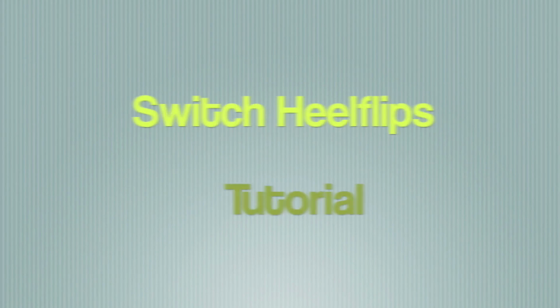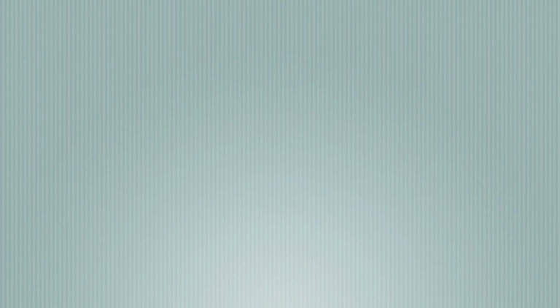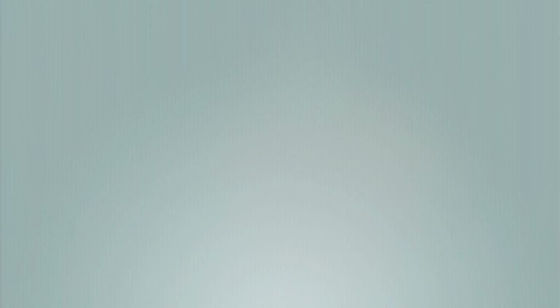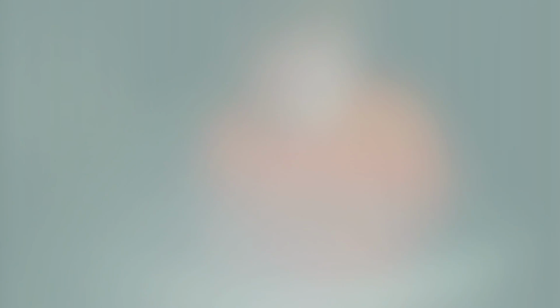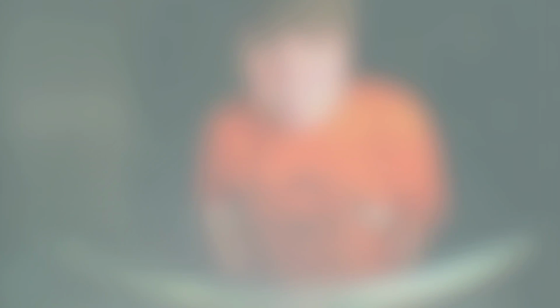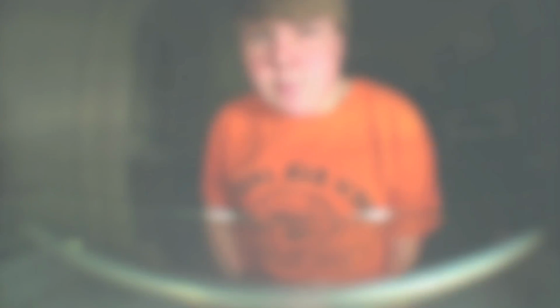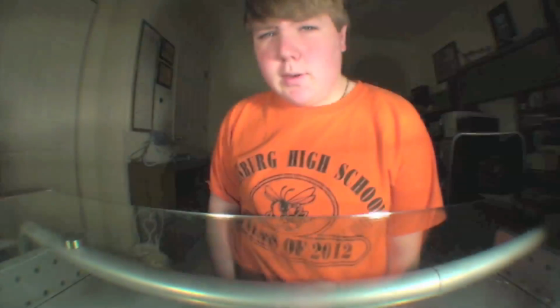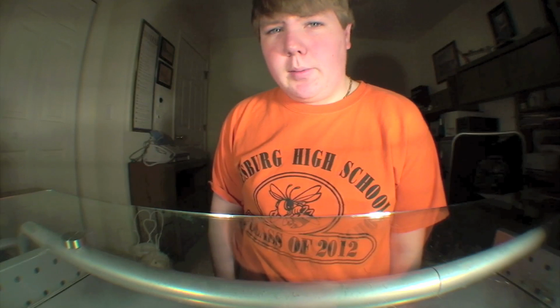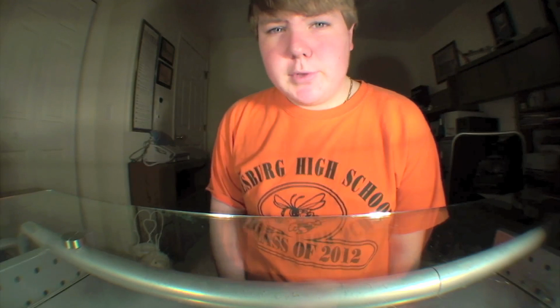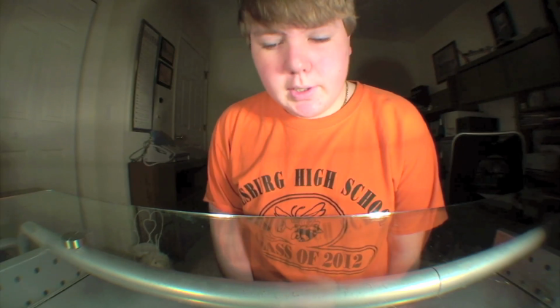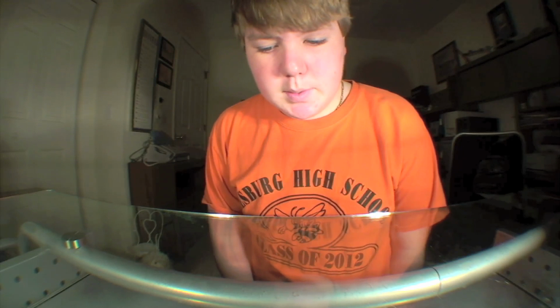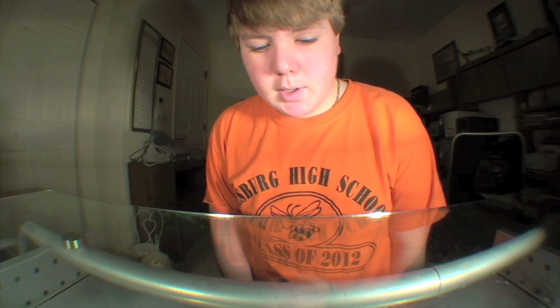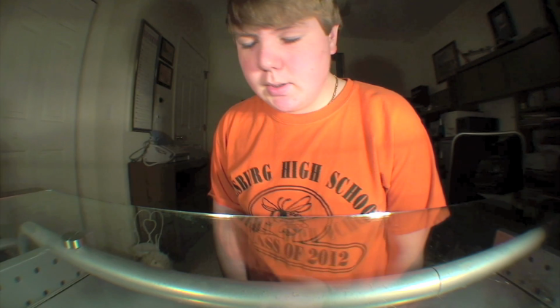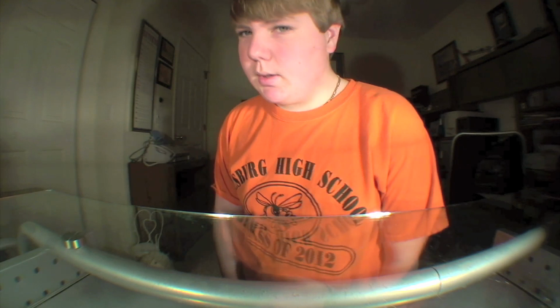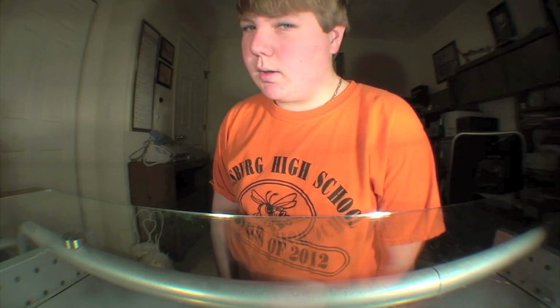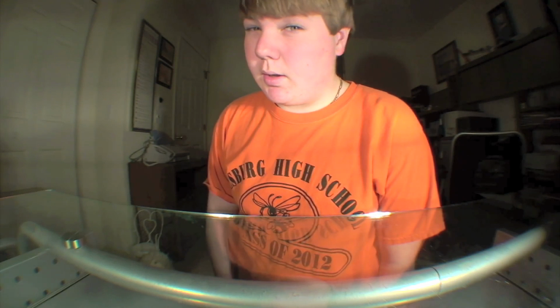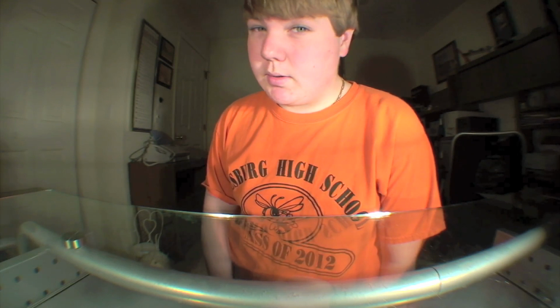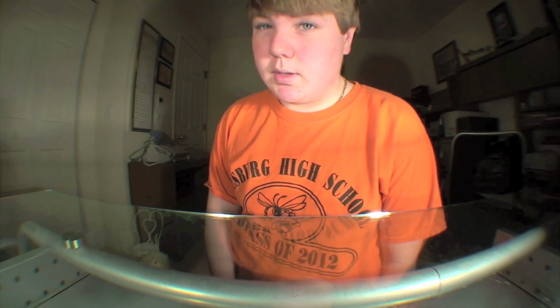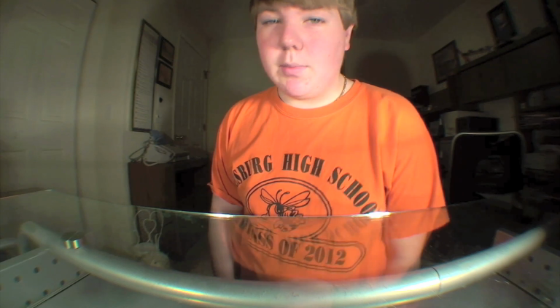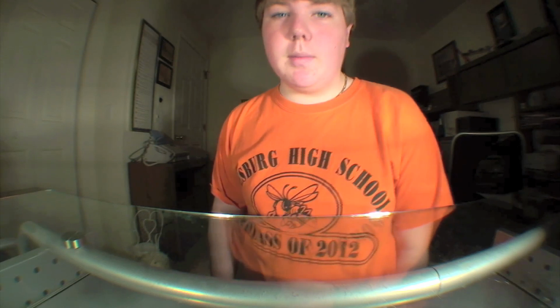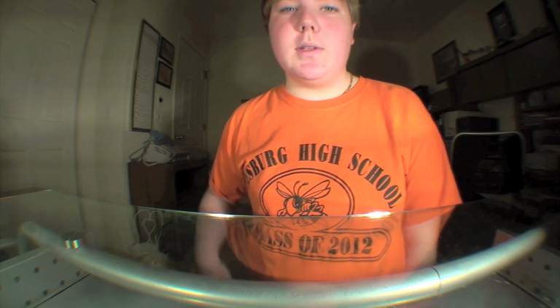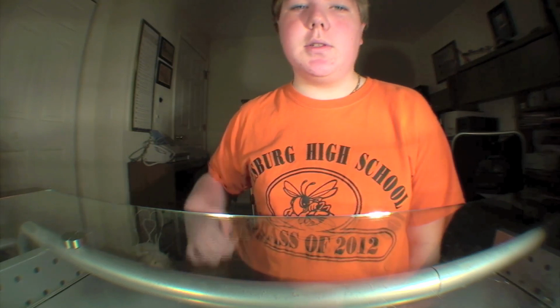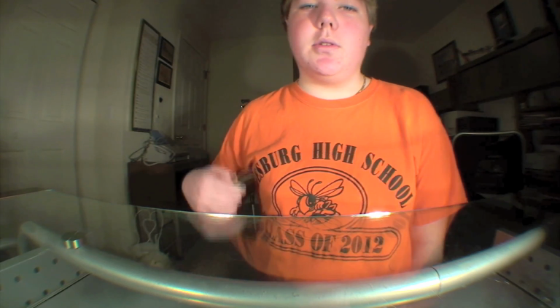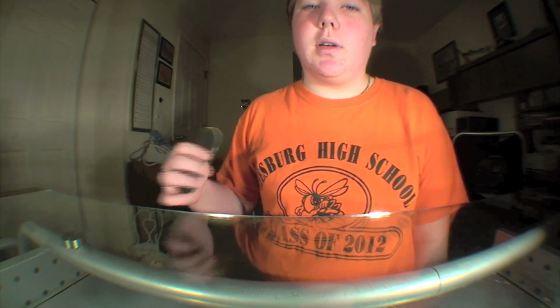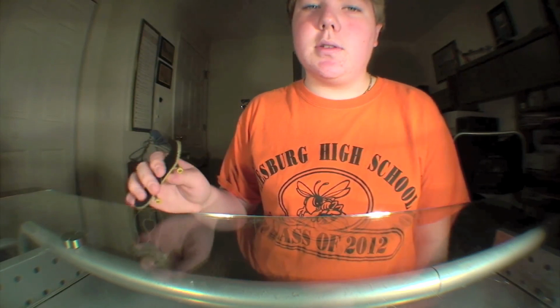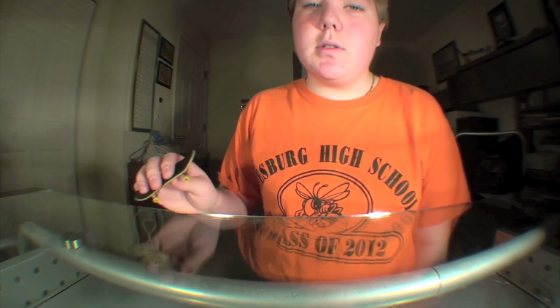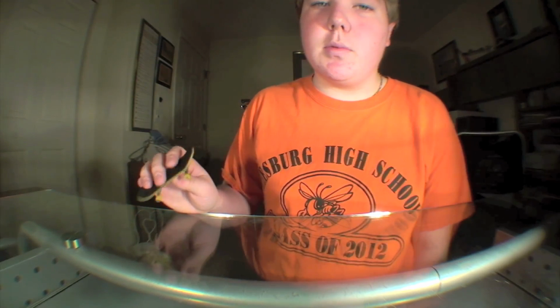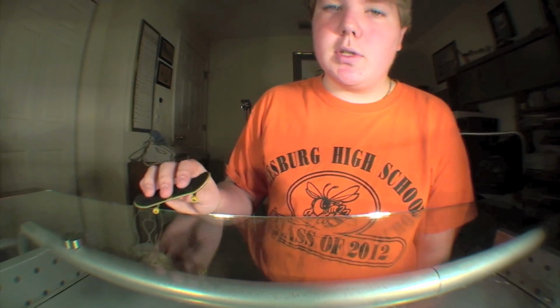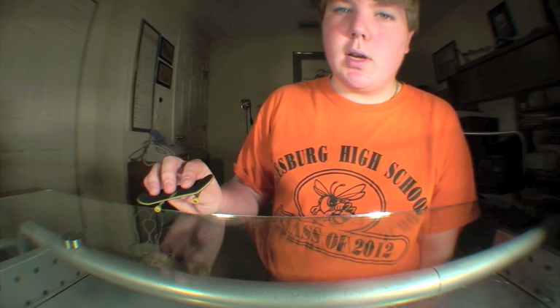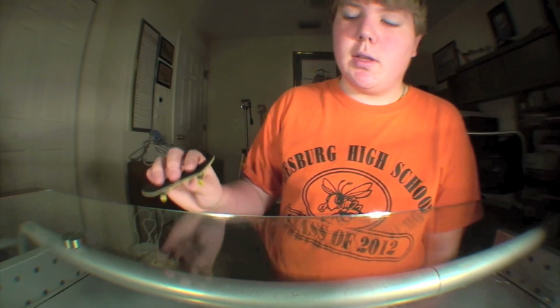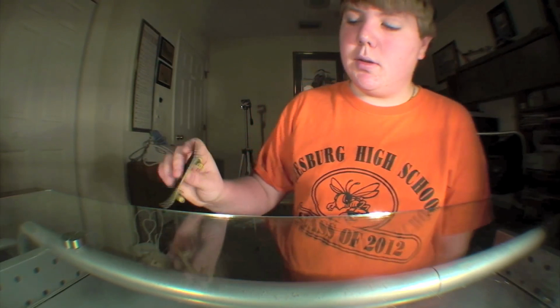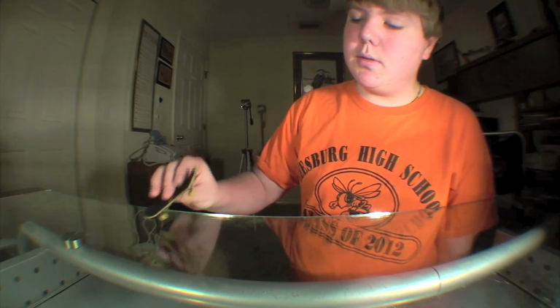What's up everyone, I'm Chad Spradlin, and today I'm going to be teaching you guys Switch Heels.